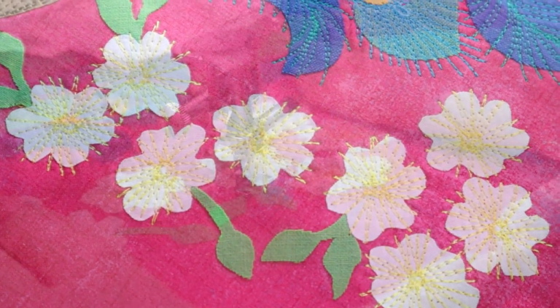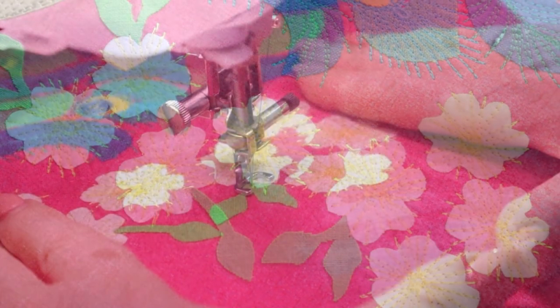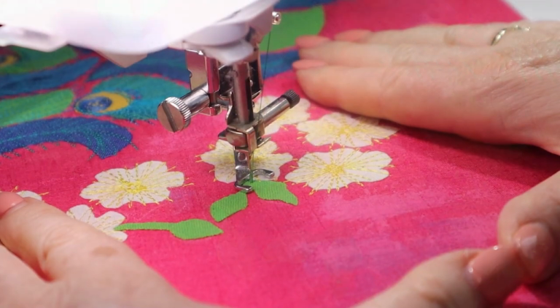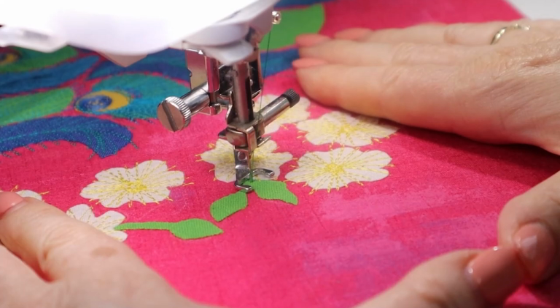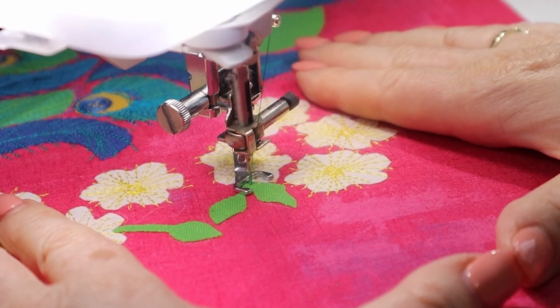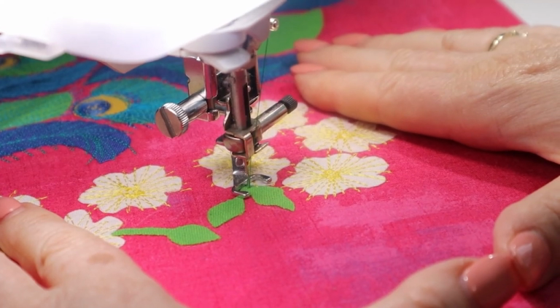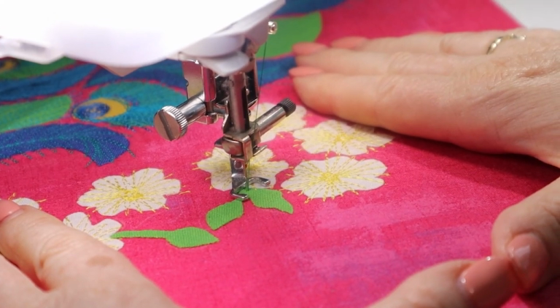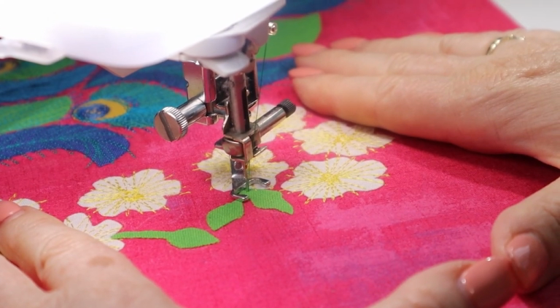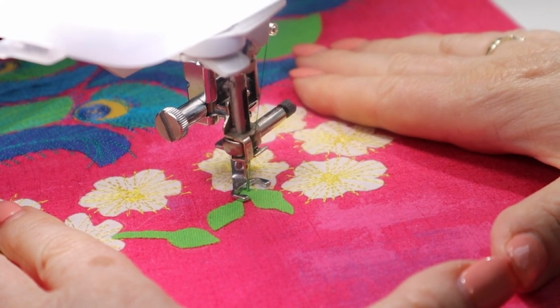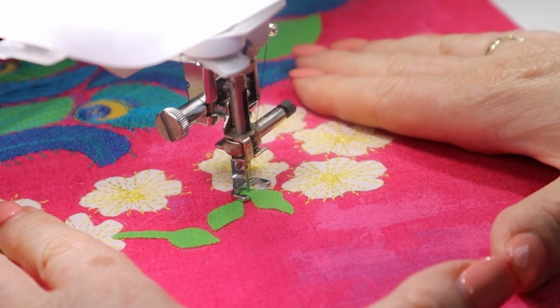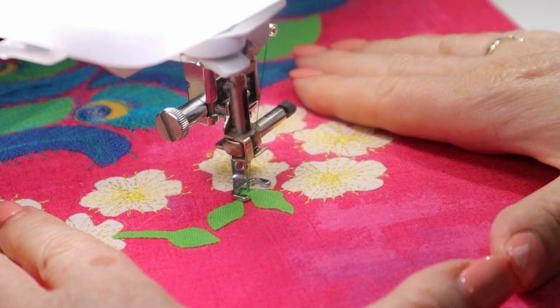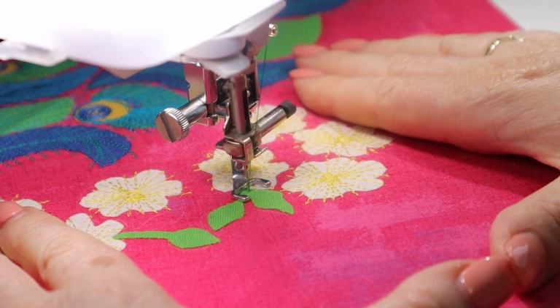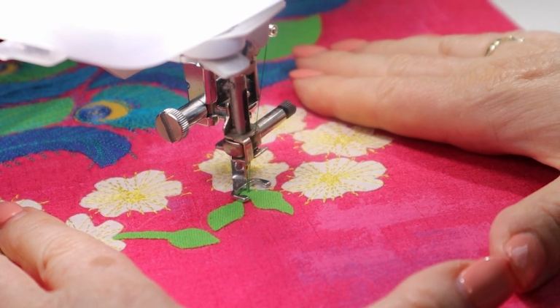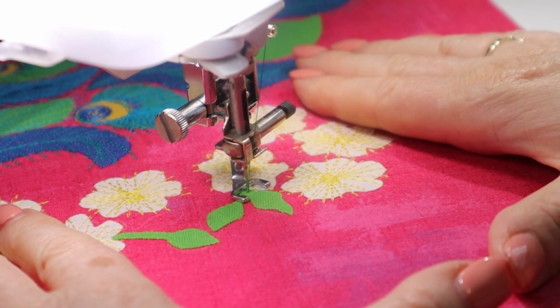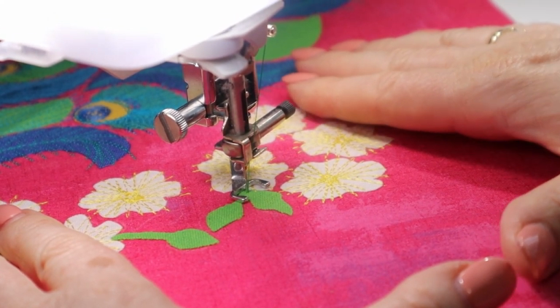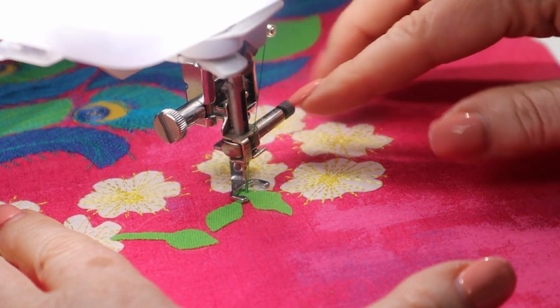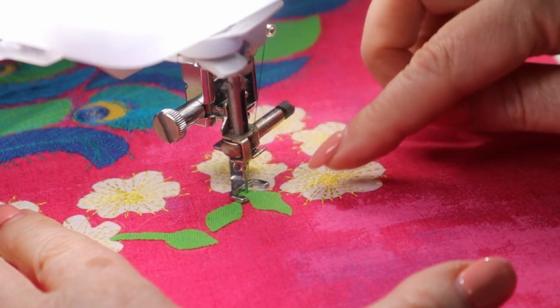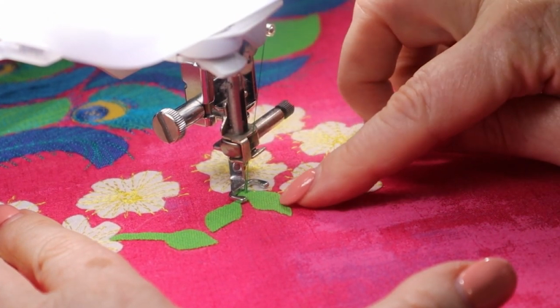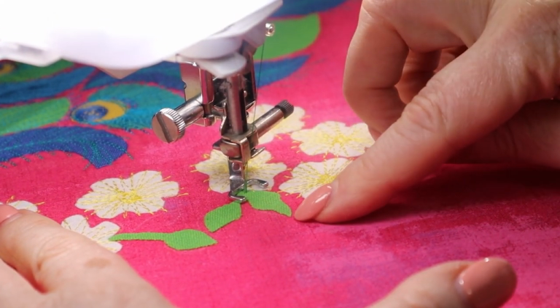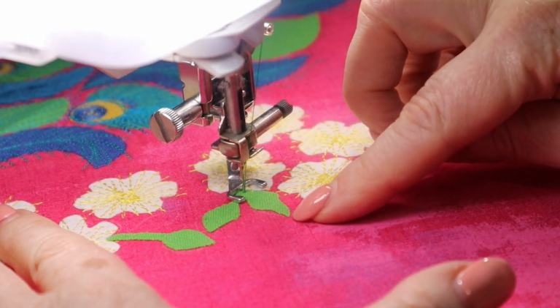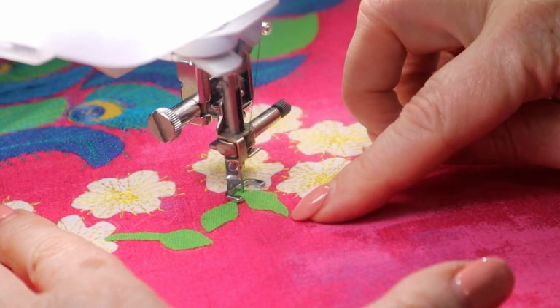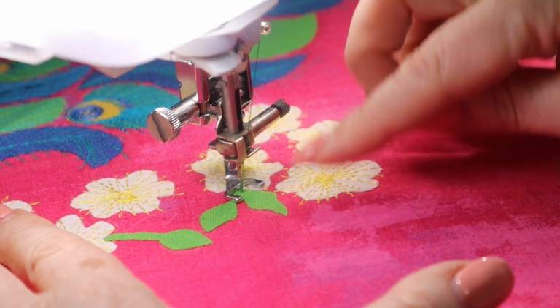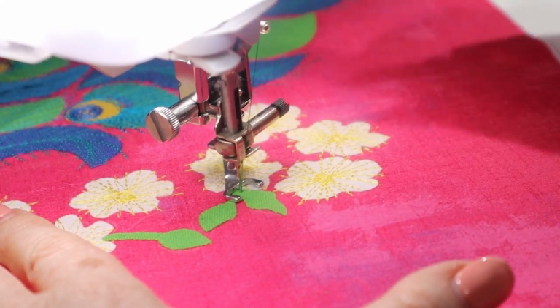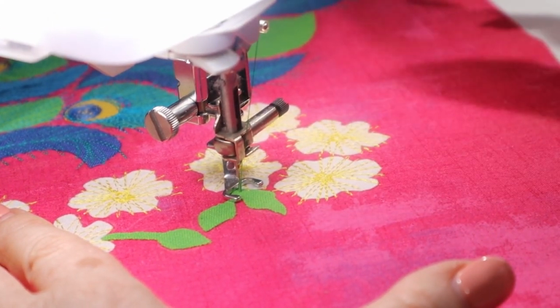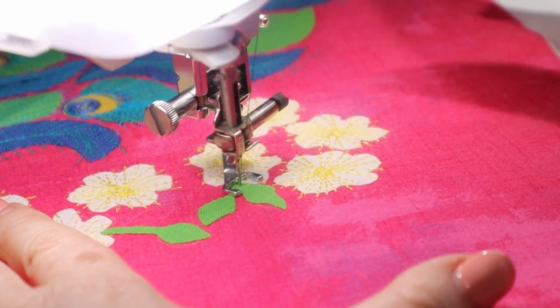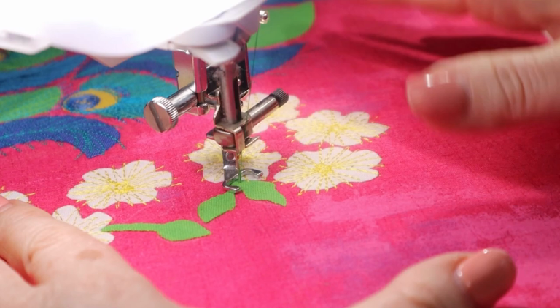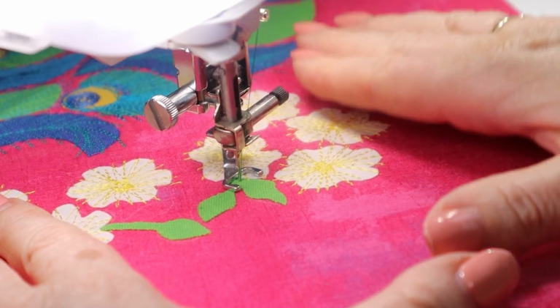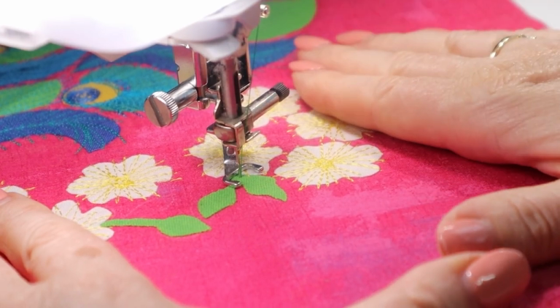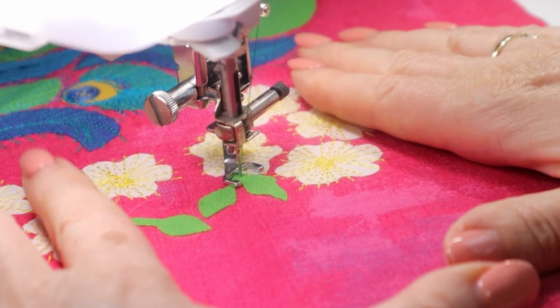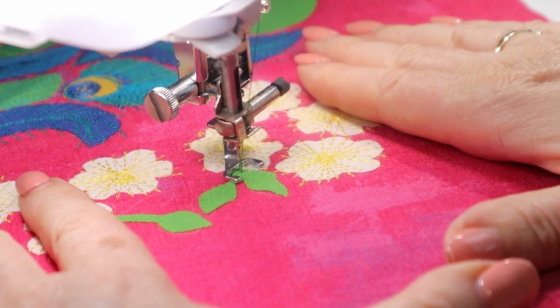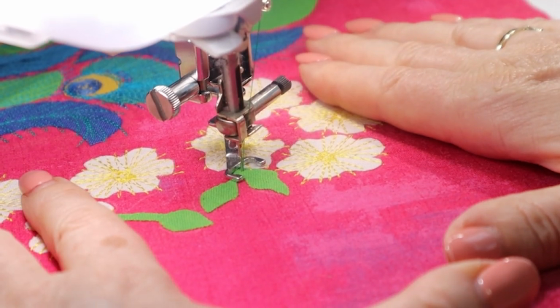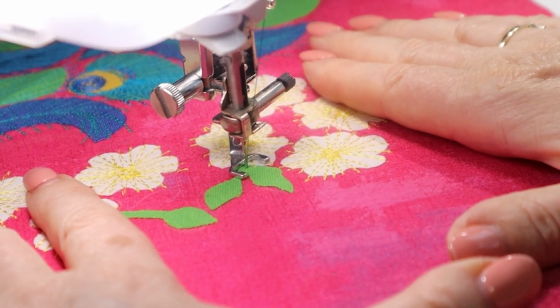To sew the leaves I'm just going to fill in the leaf shape with a backwards and forwards stitch.